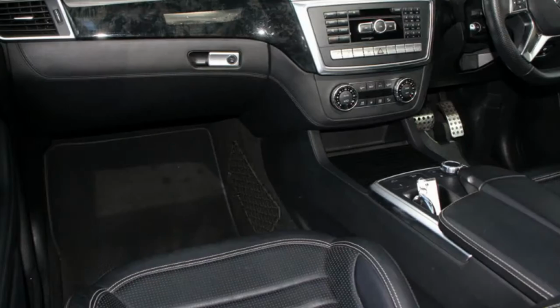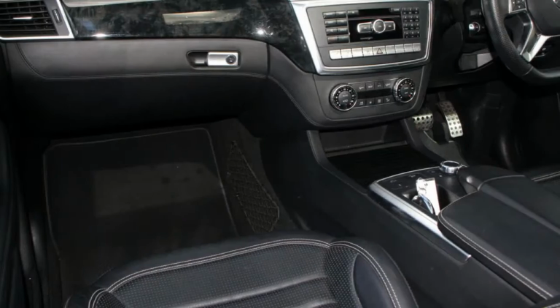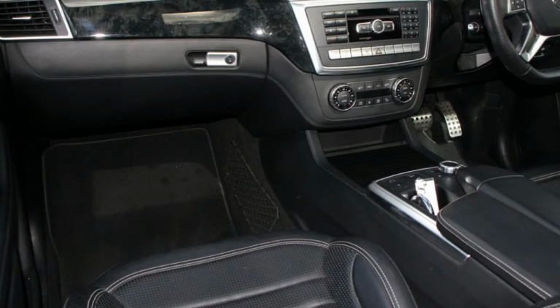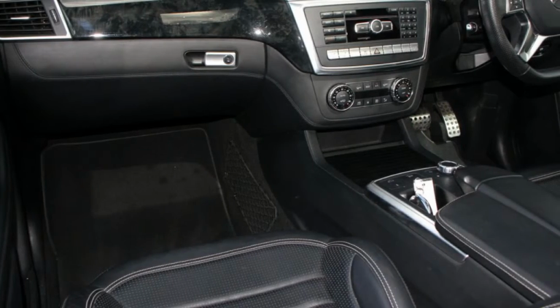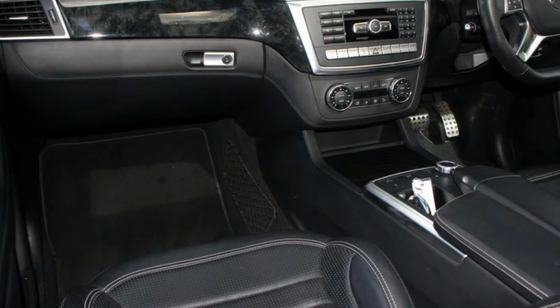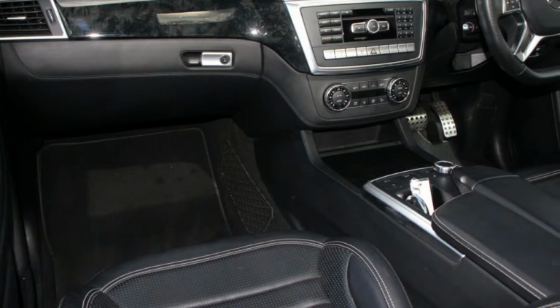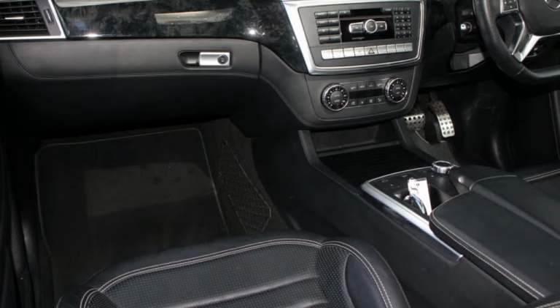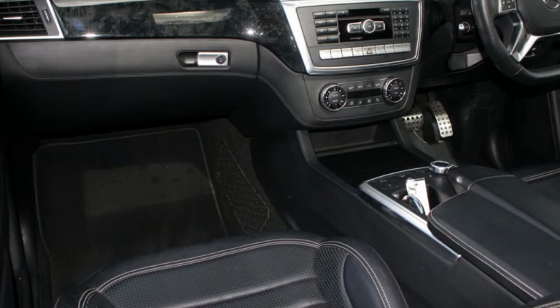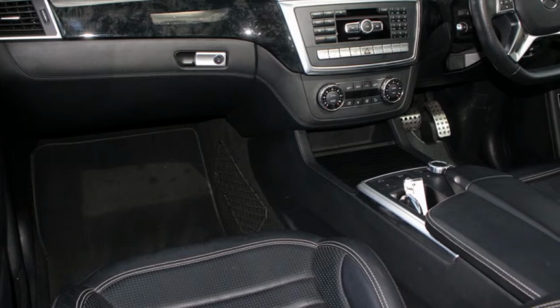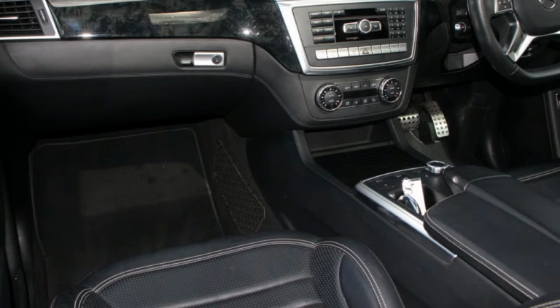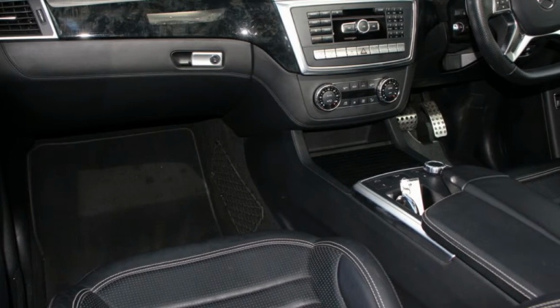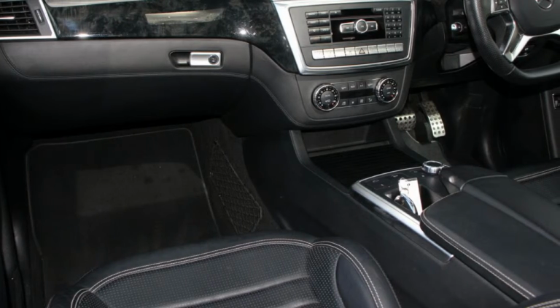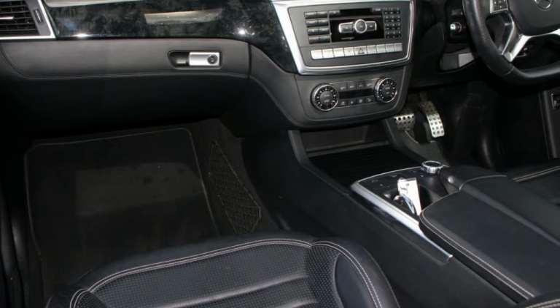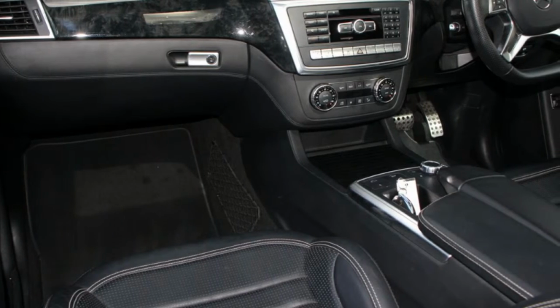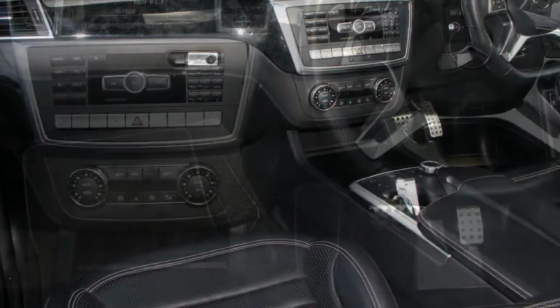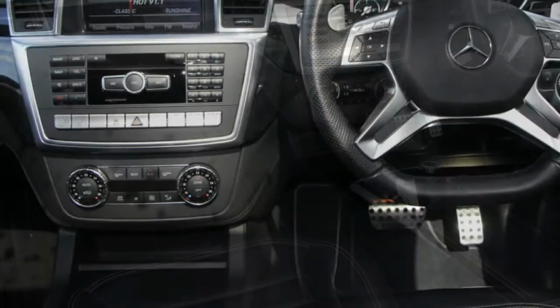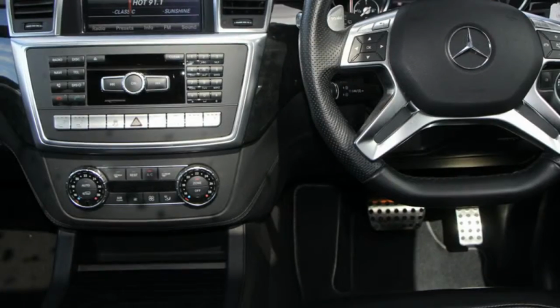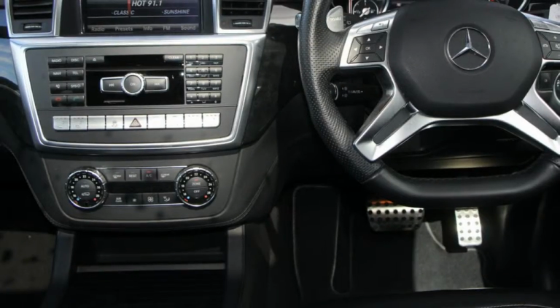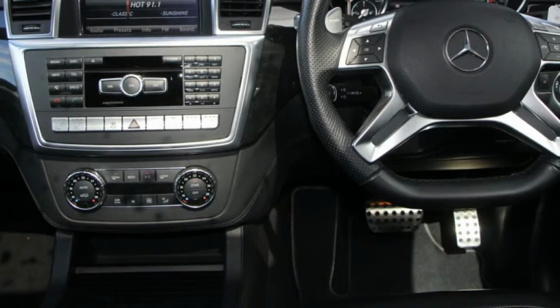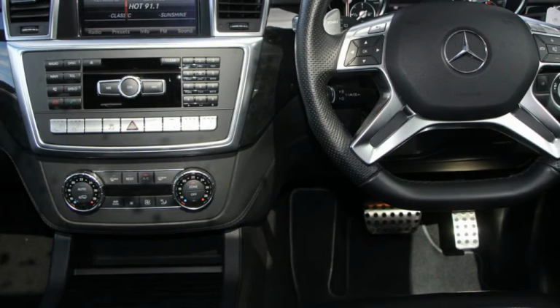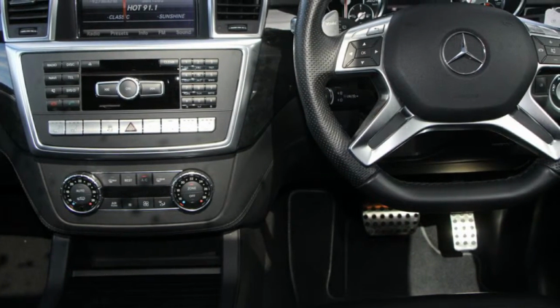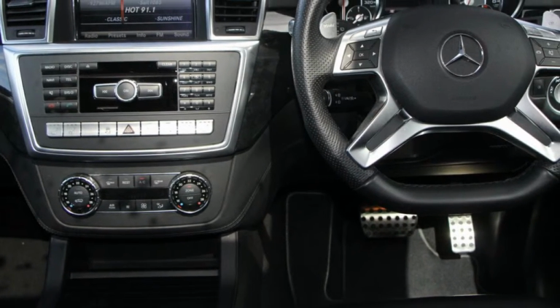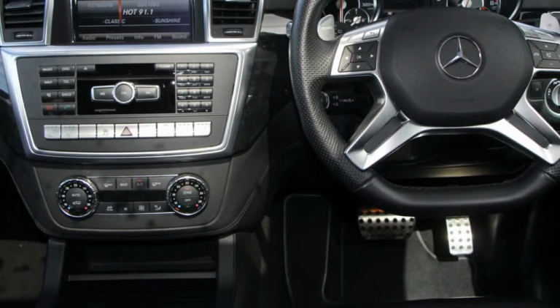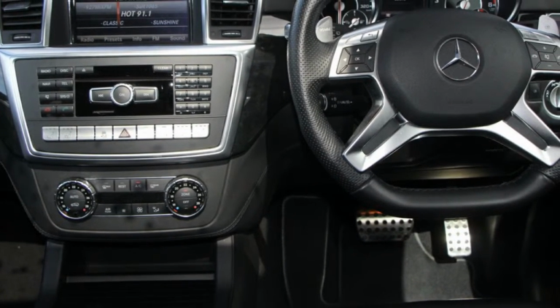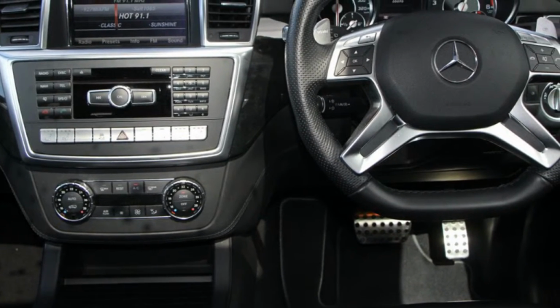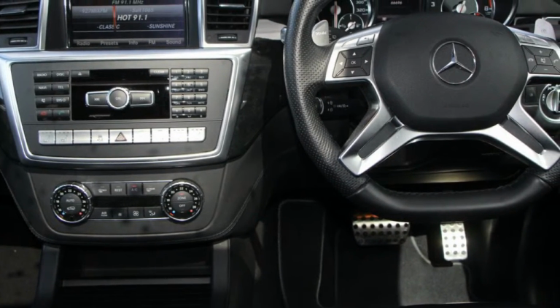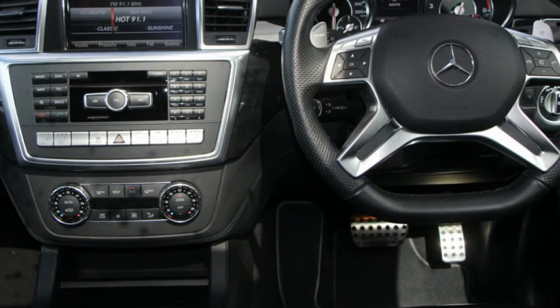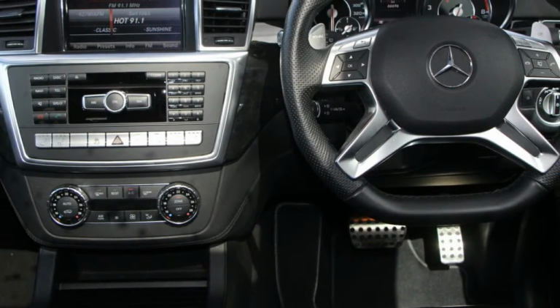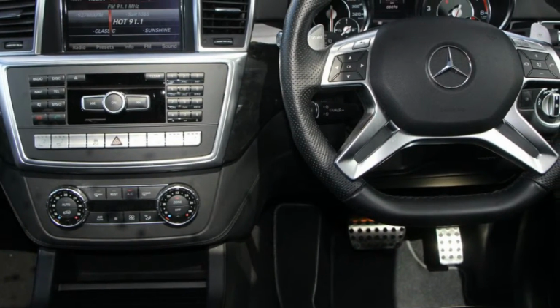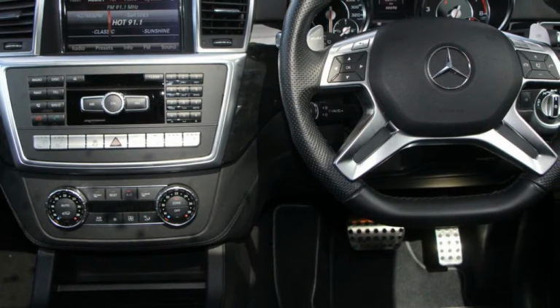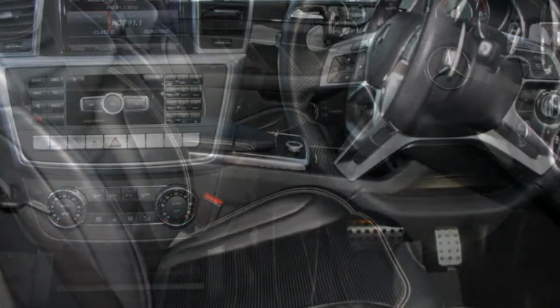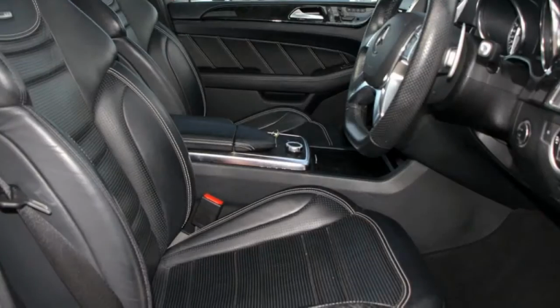Remote central locking, sunroof, cruise control, alloy wheels, power steering, and more.